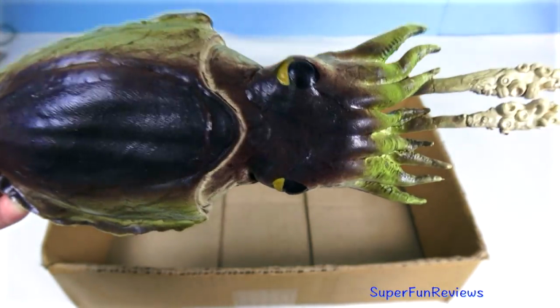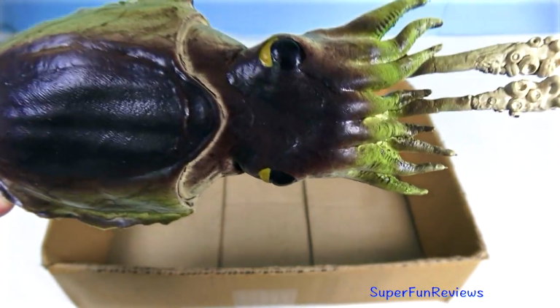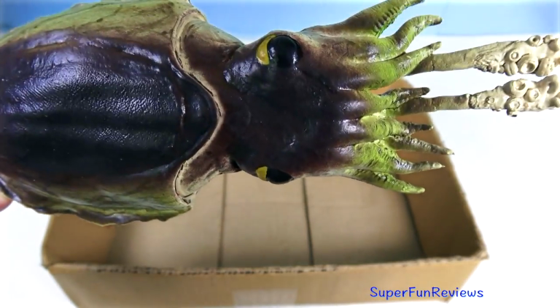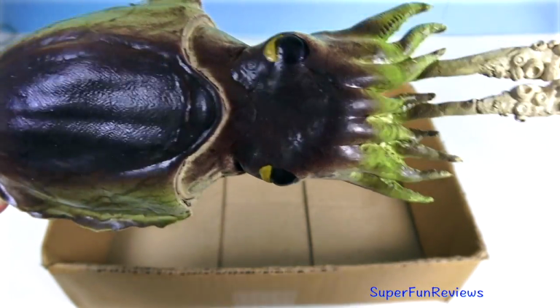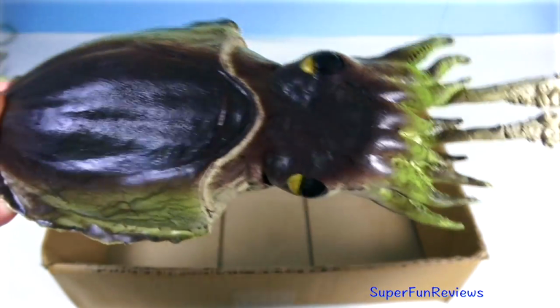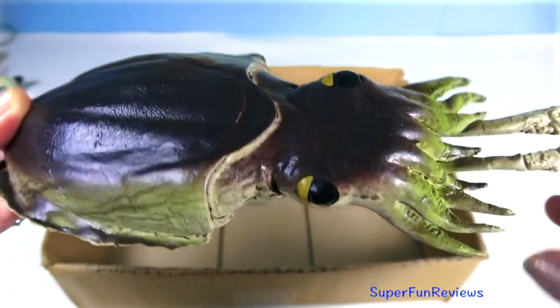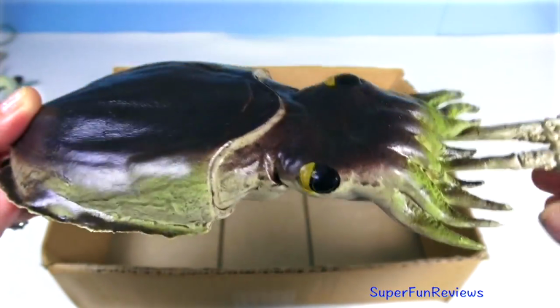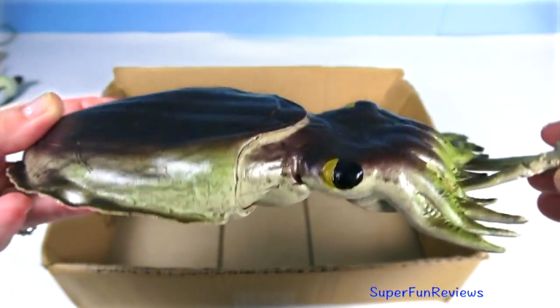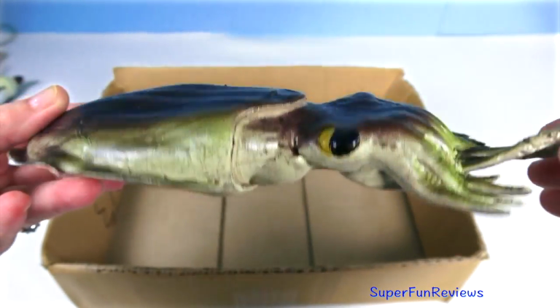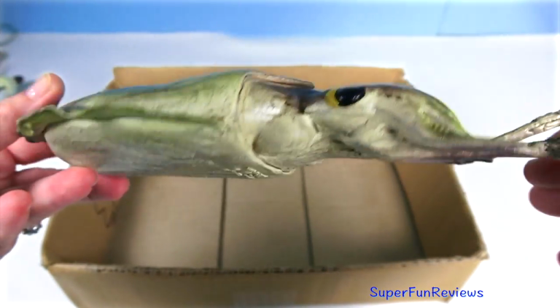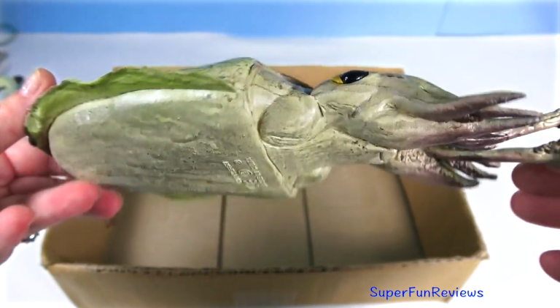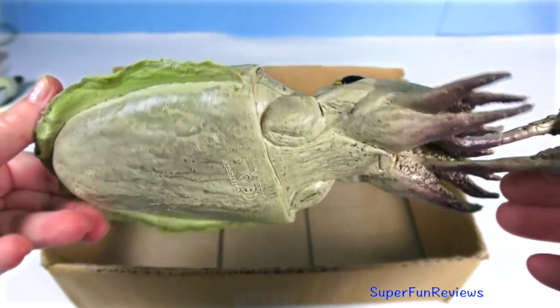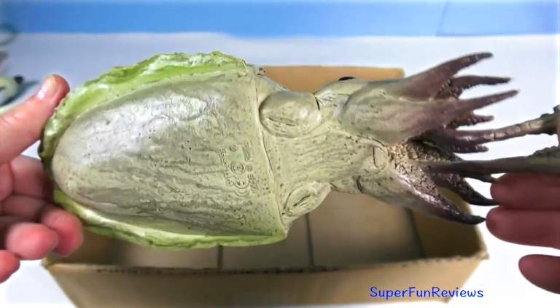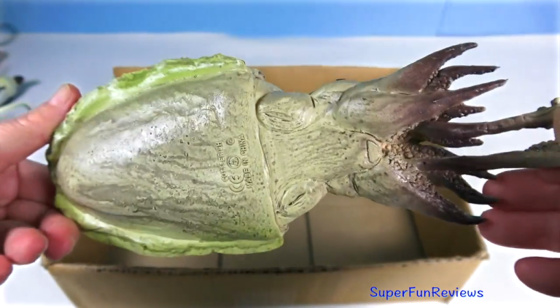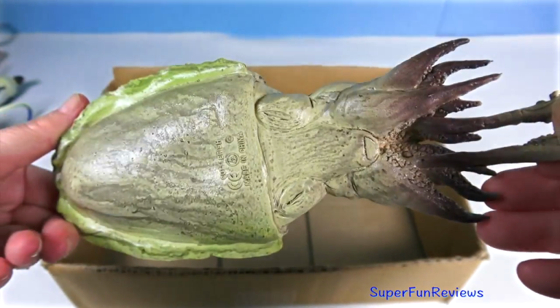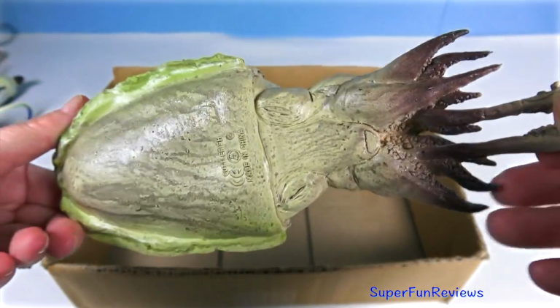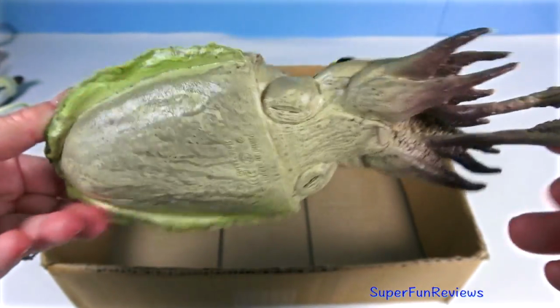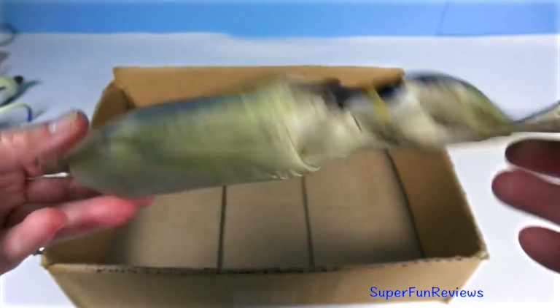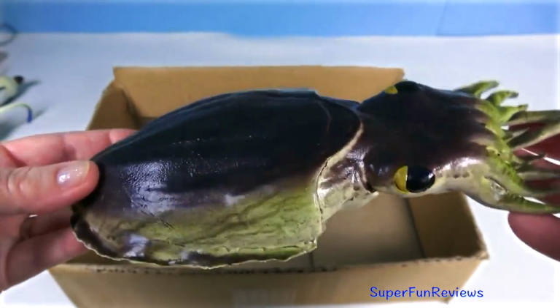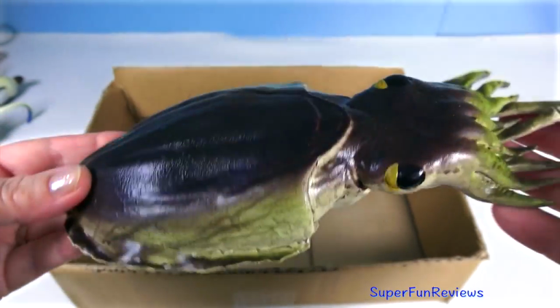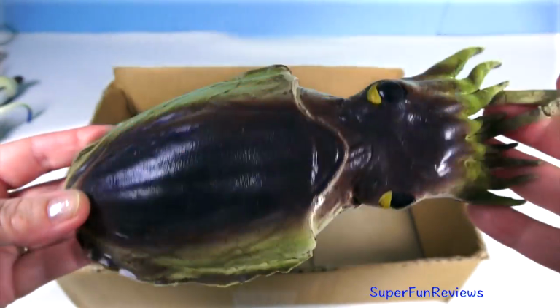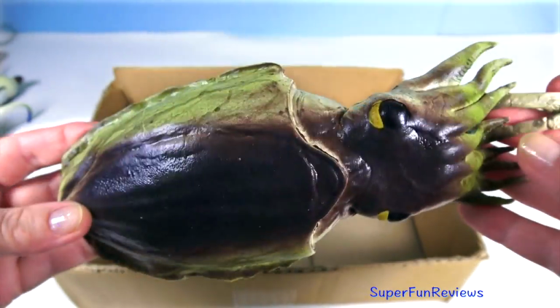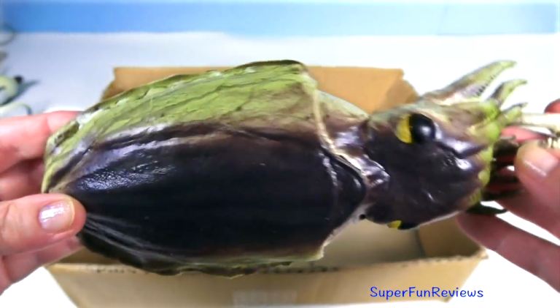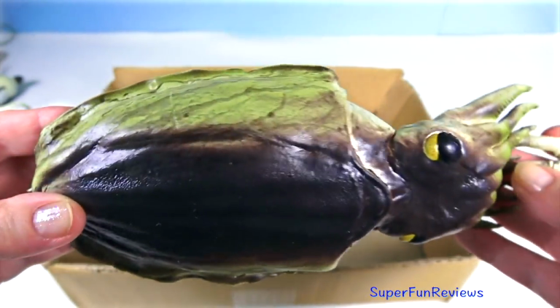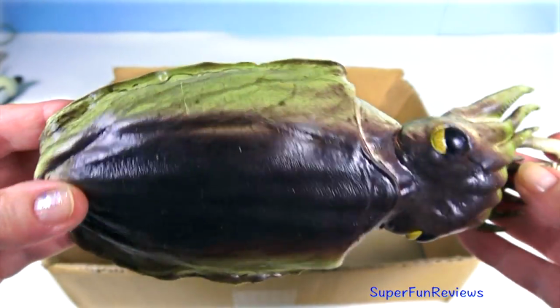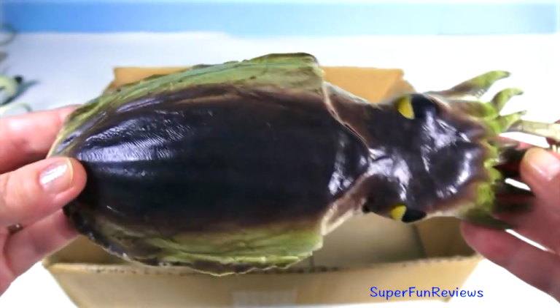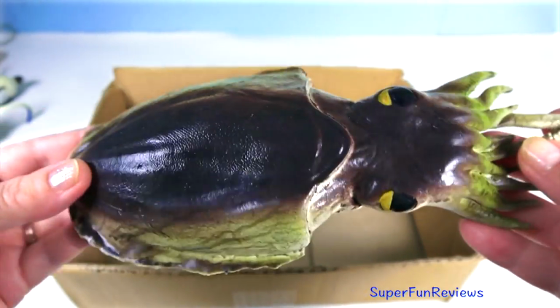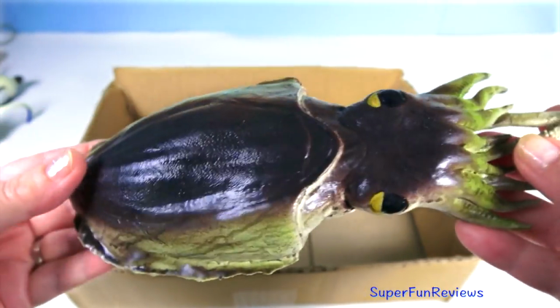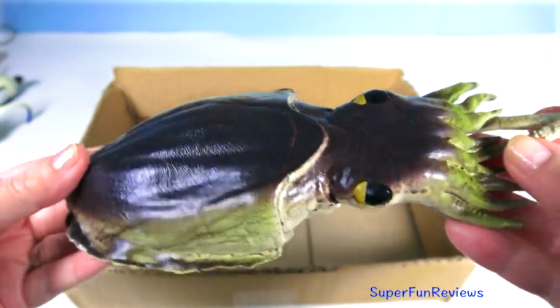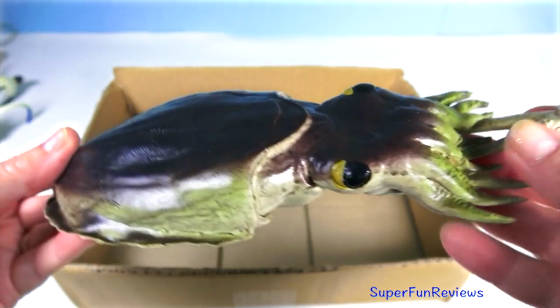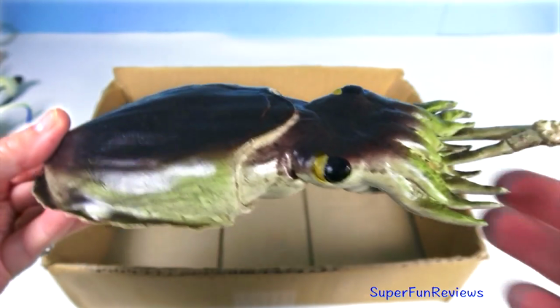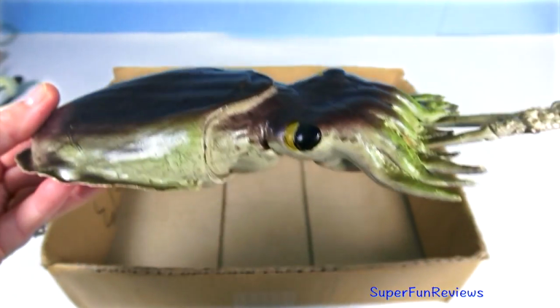The giant cuttlefish. It's able to camouflage itself exceptionally well.